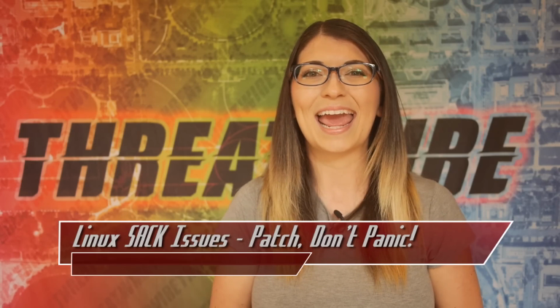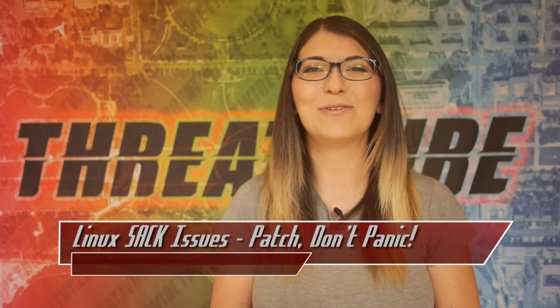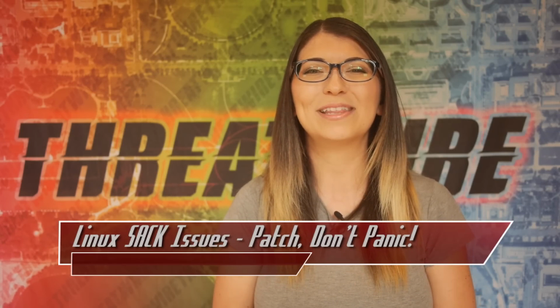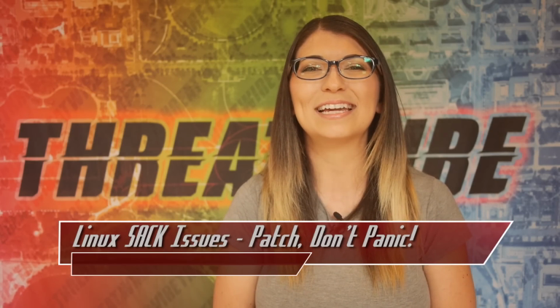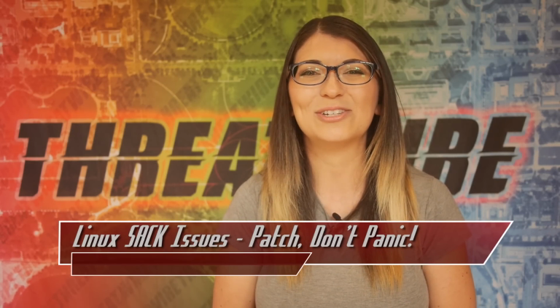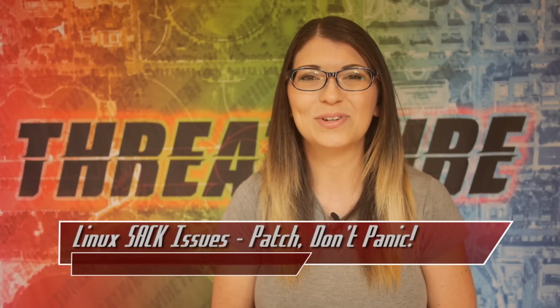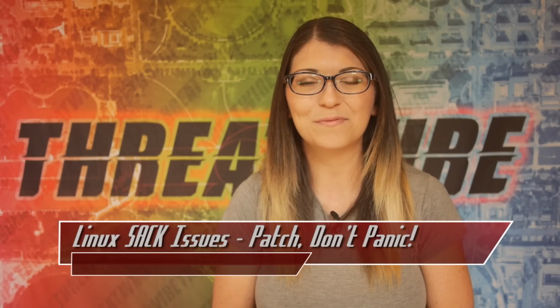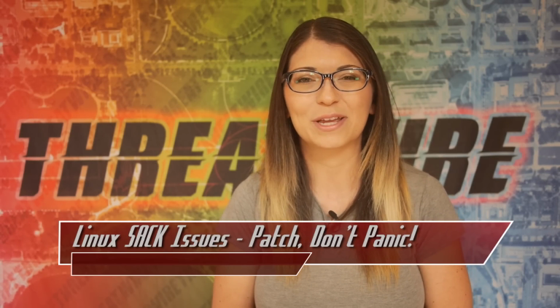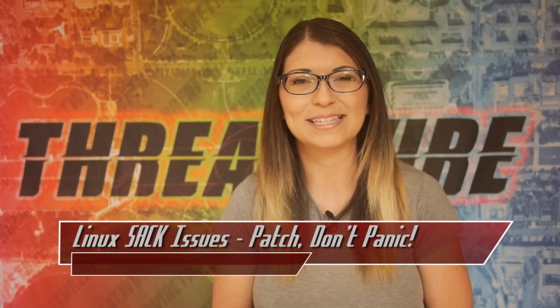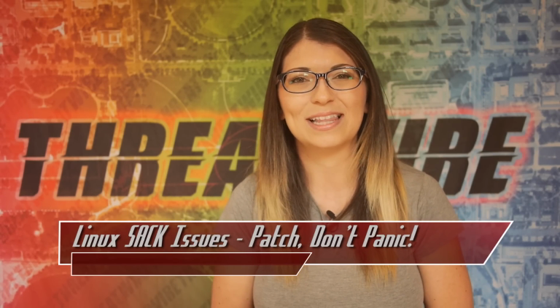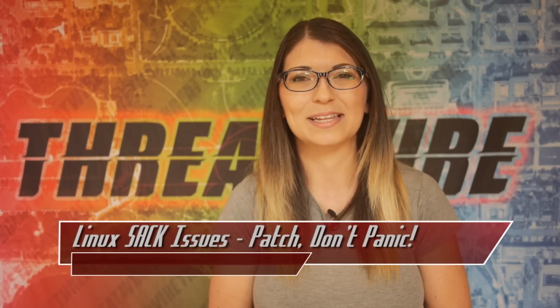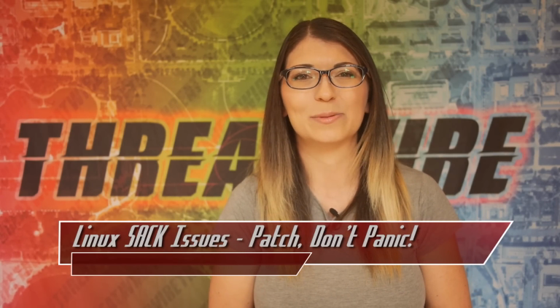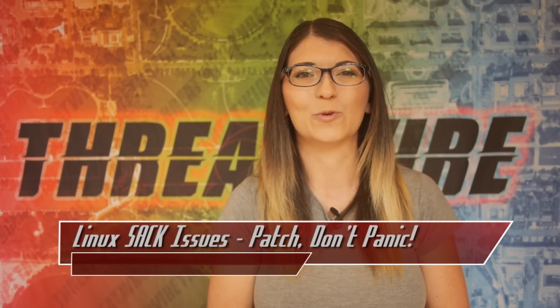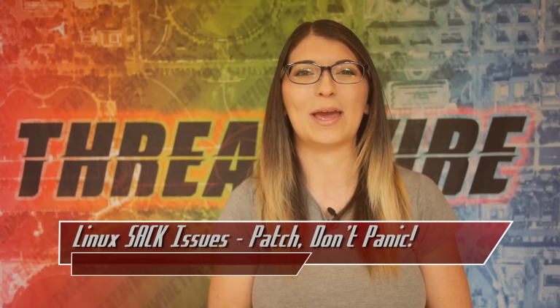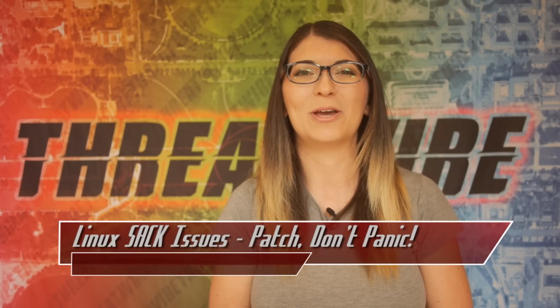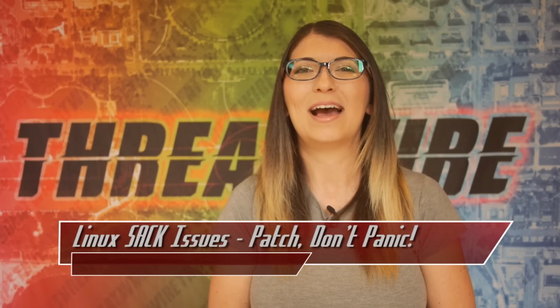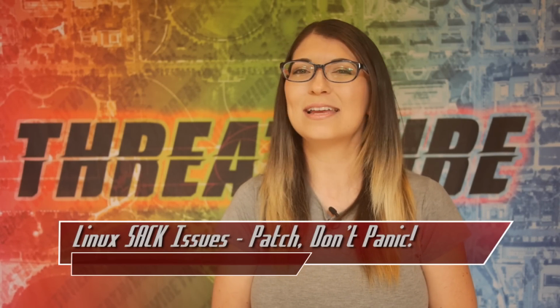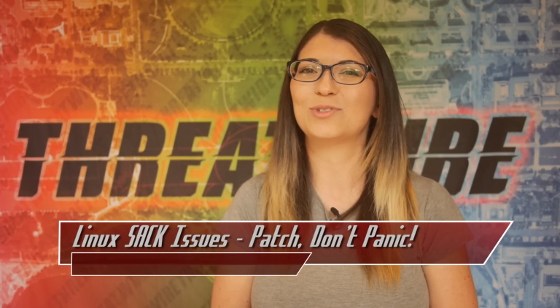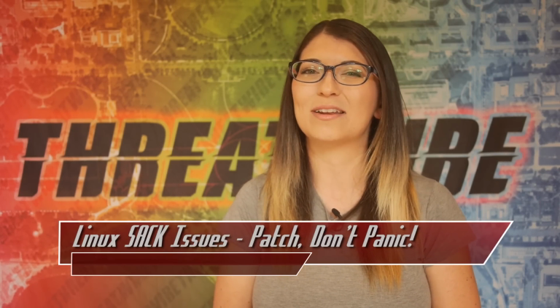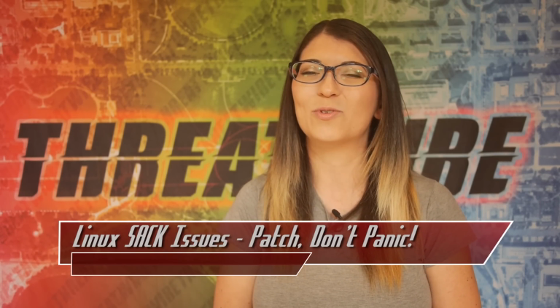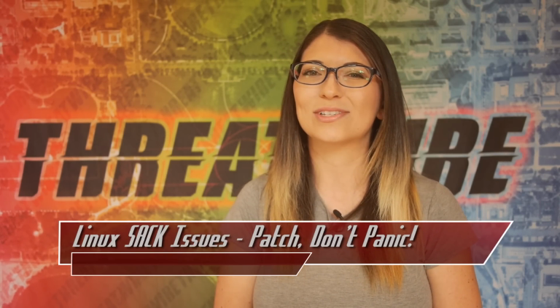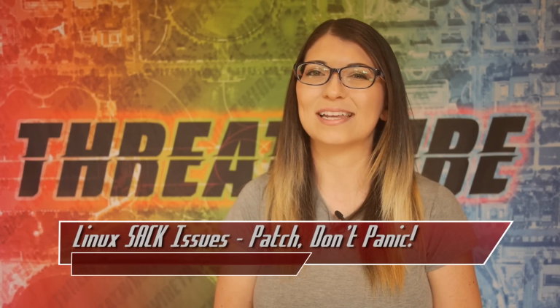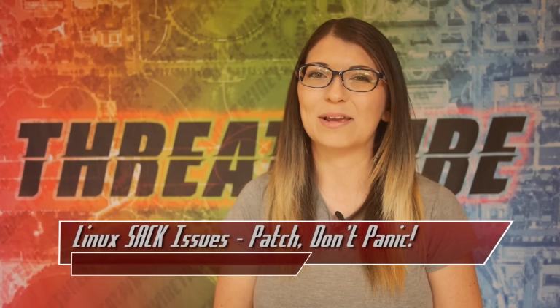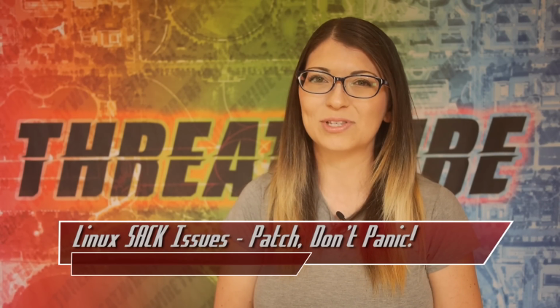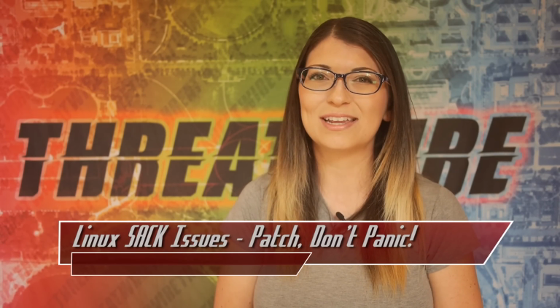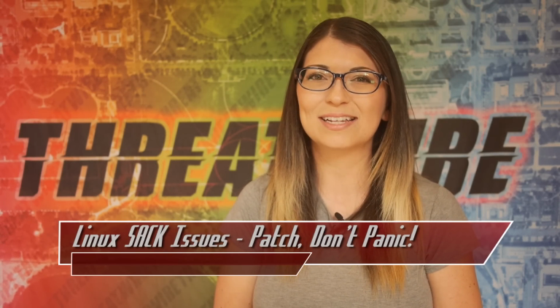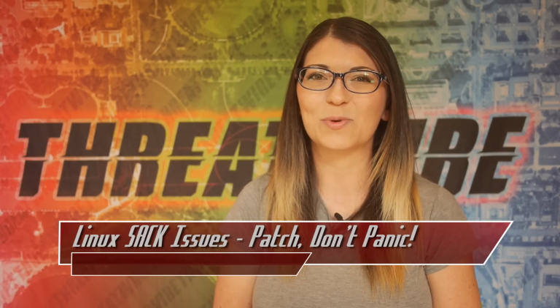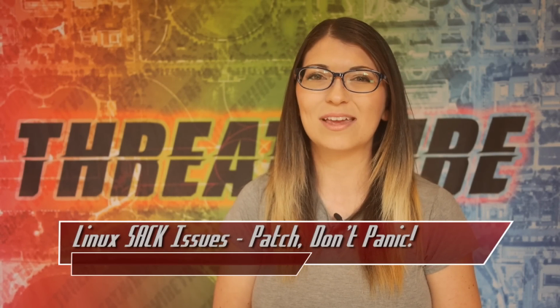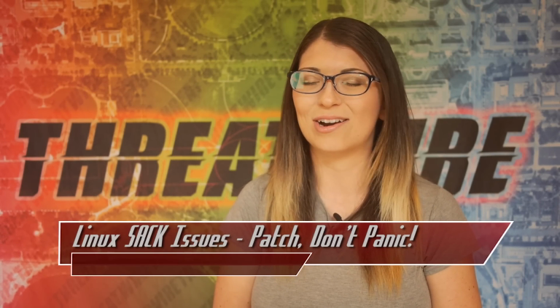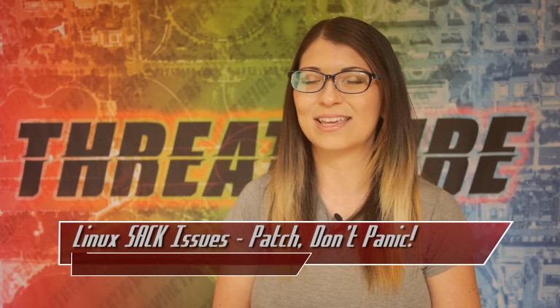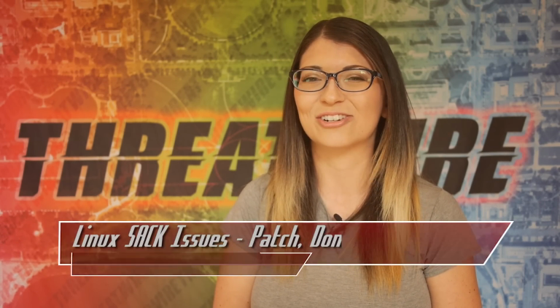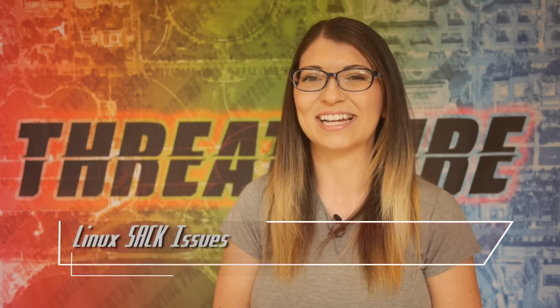And with that, do not forget to like and subscribe. I am Shannon Morse, and I'll see you next week on the internet.